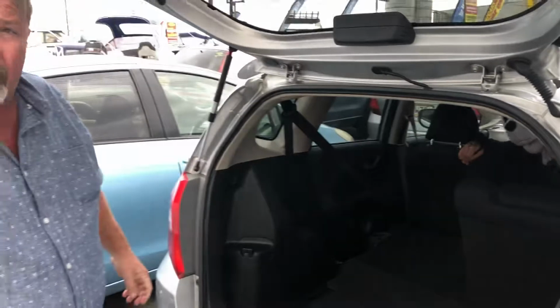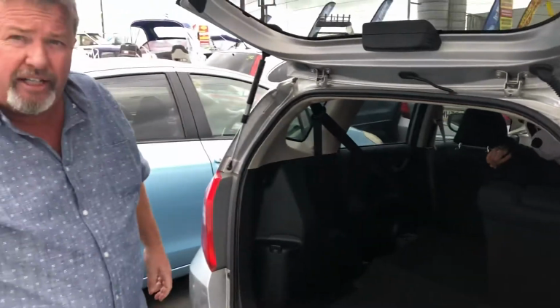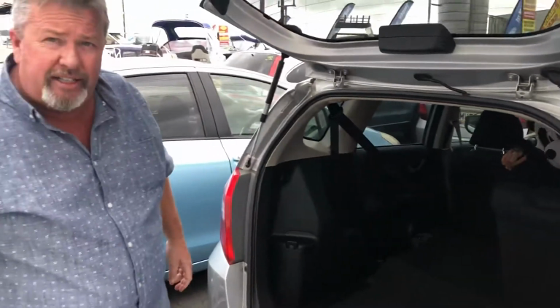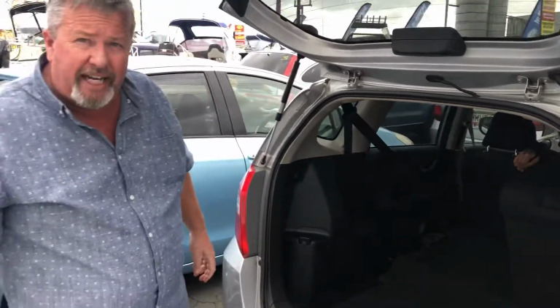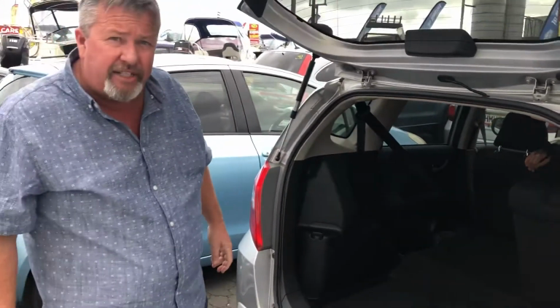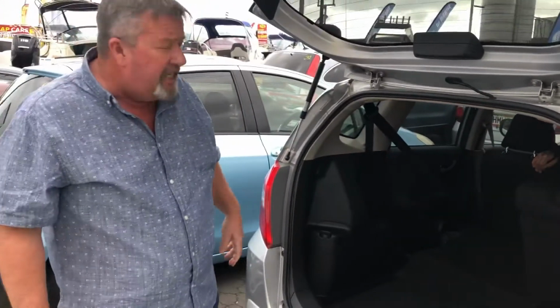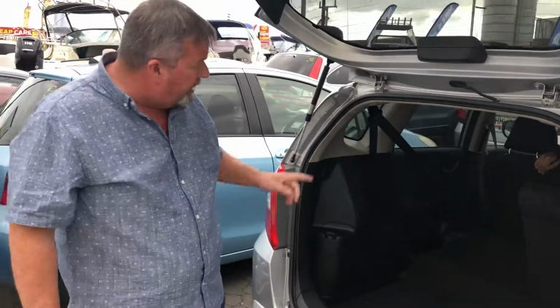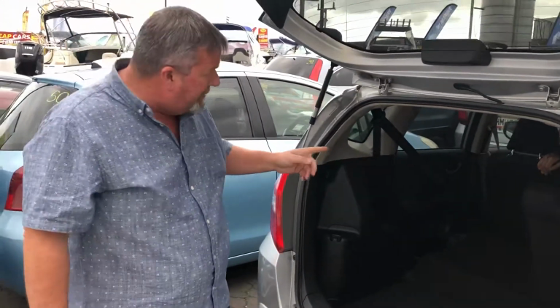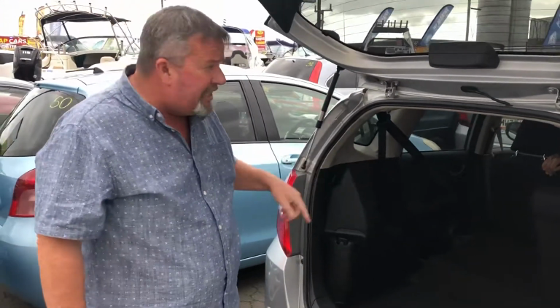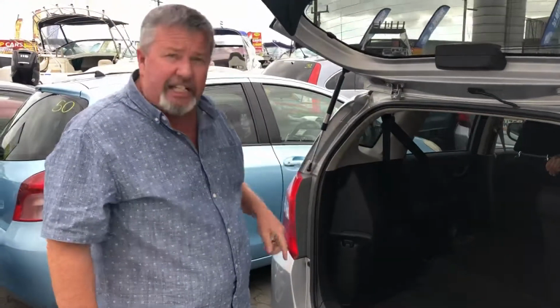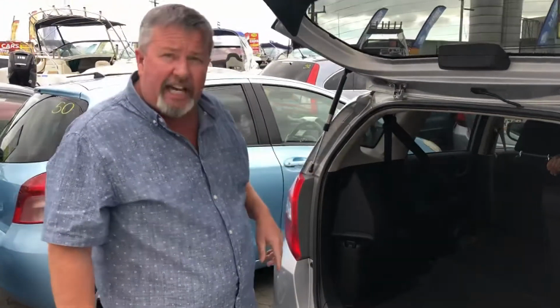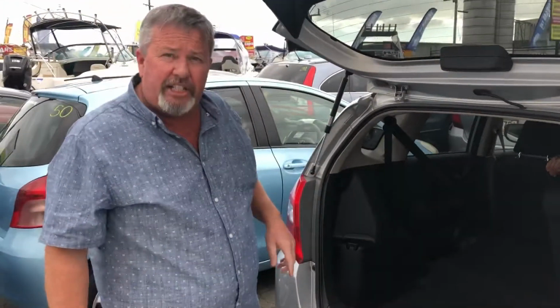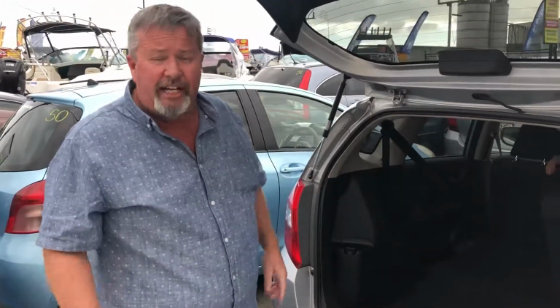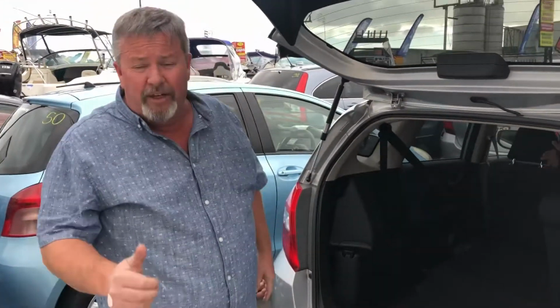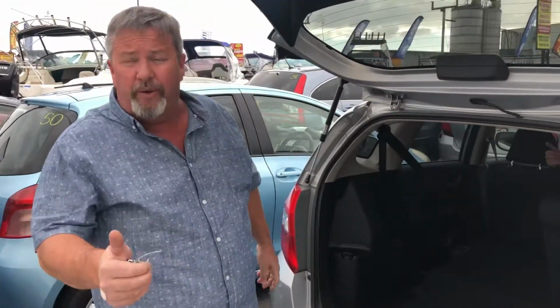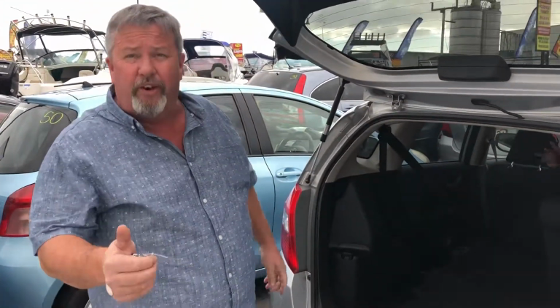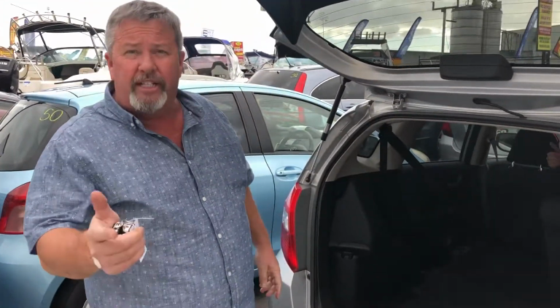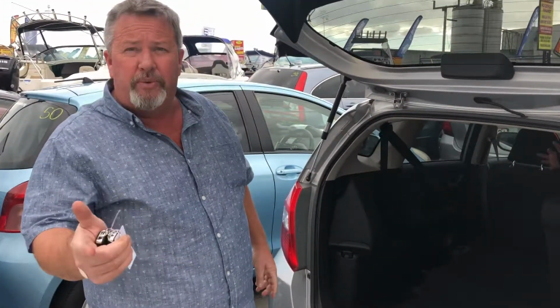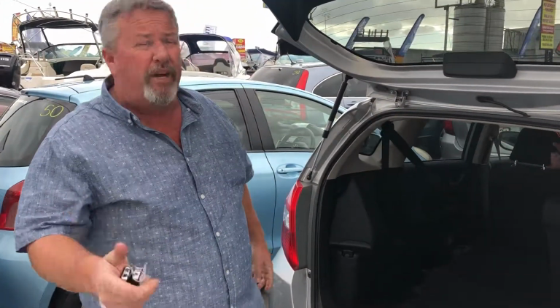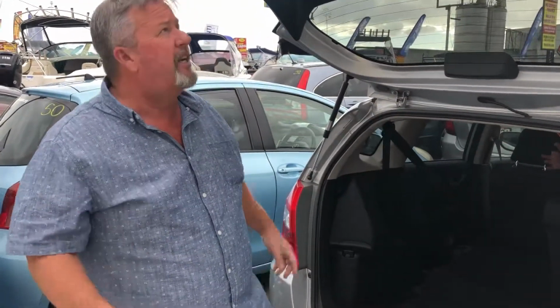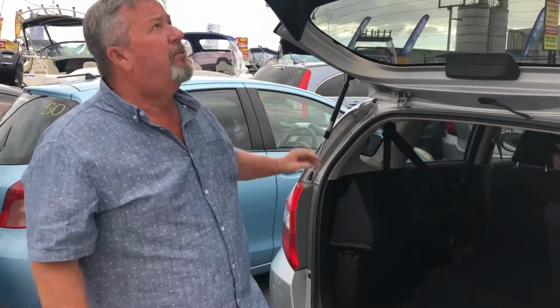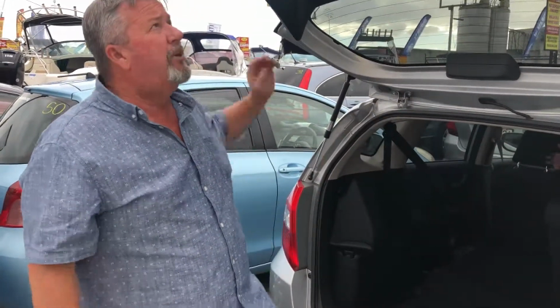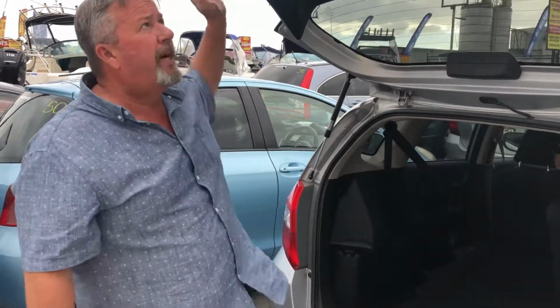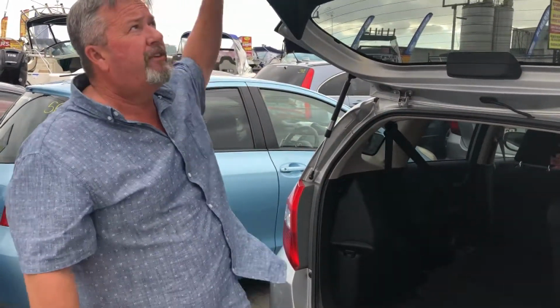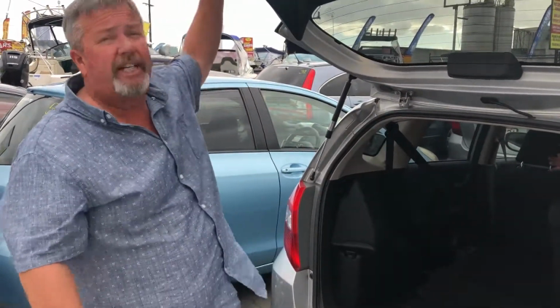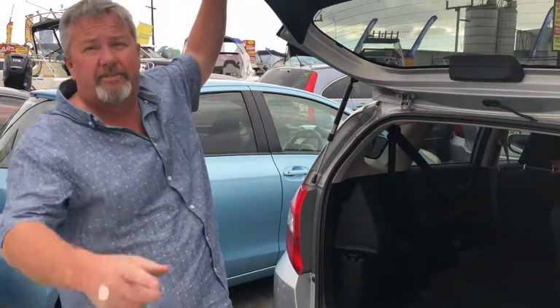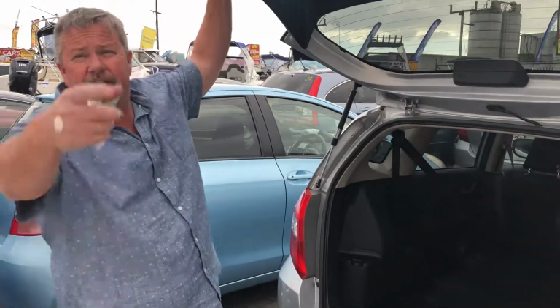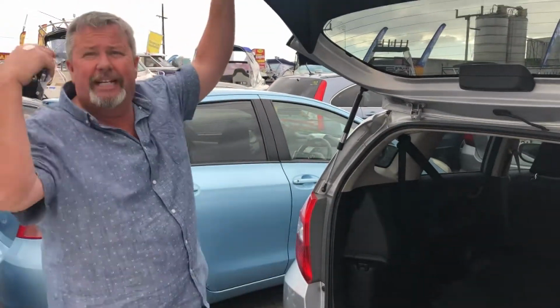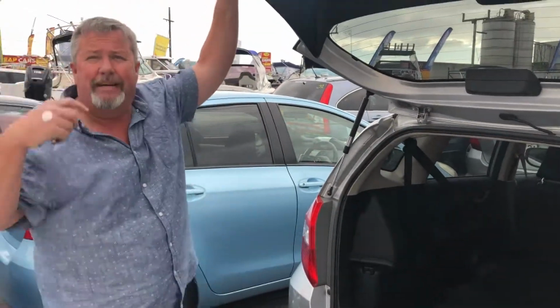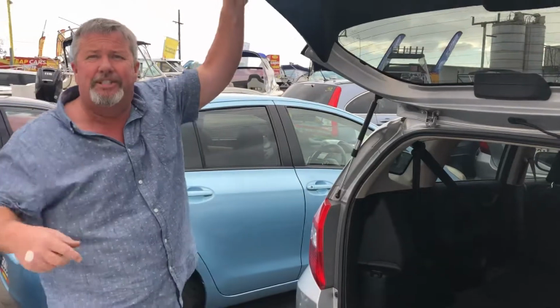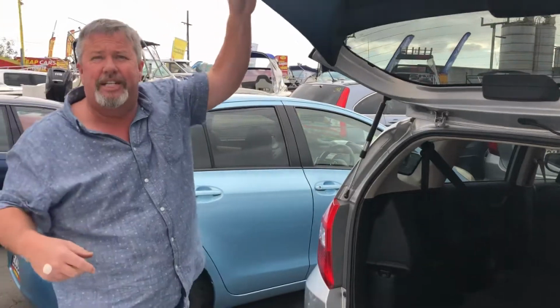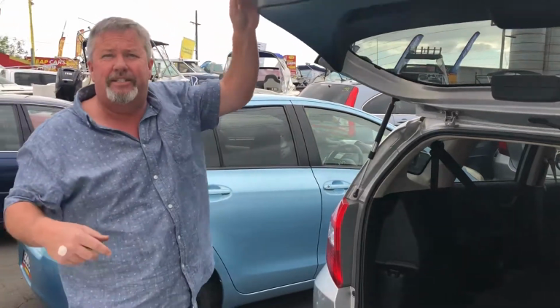They're like a little TARDIS. We finance, we trade, we look after our customers. Come and see us.